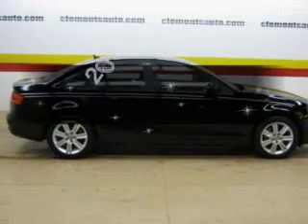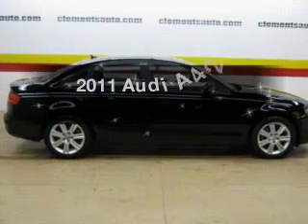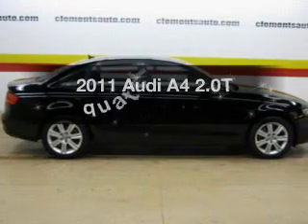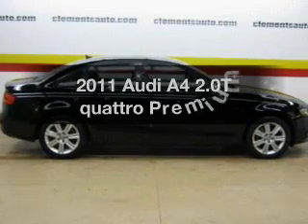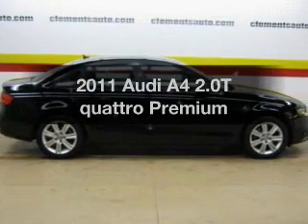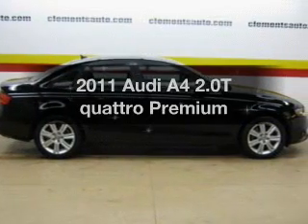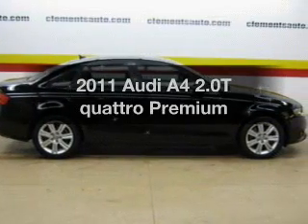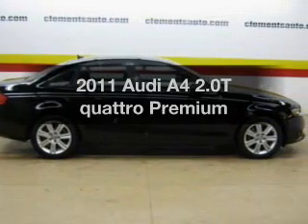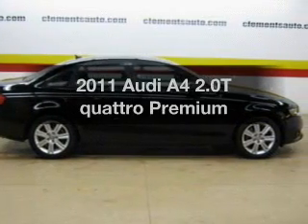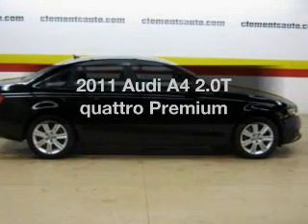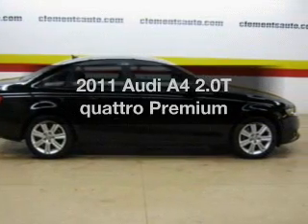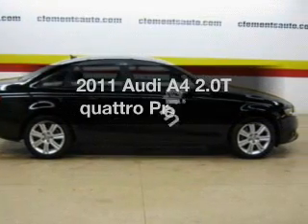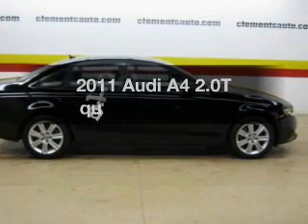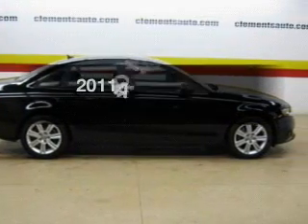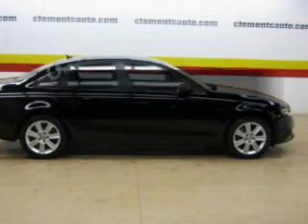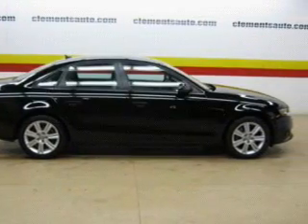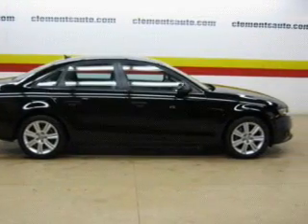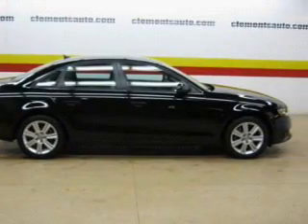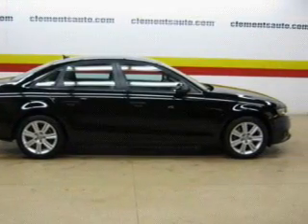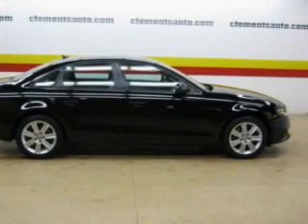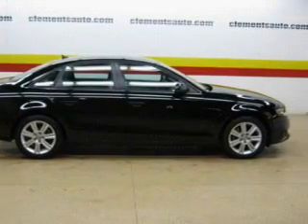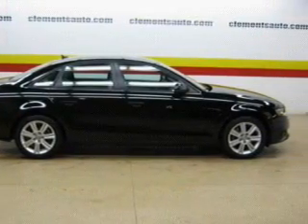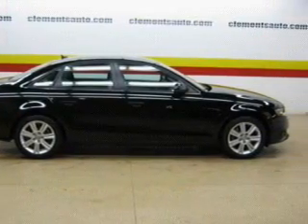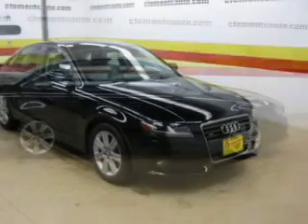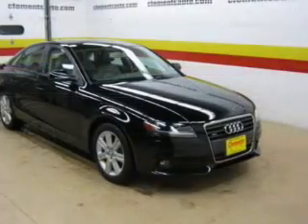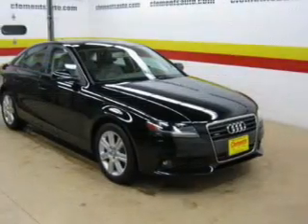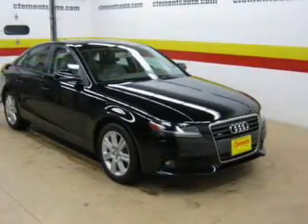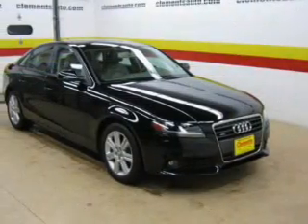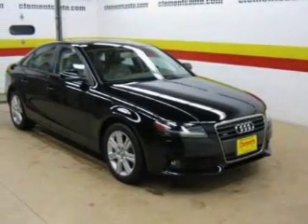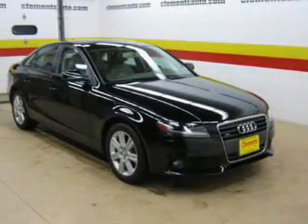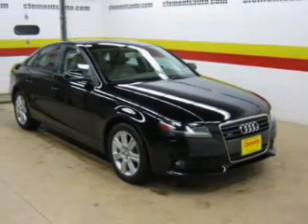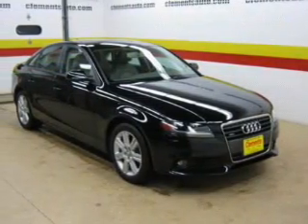Introducing the 2011 Audi A4. If you're looking for a first-rate auto, this one could be yours today.